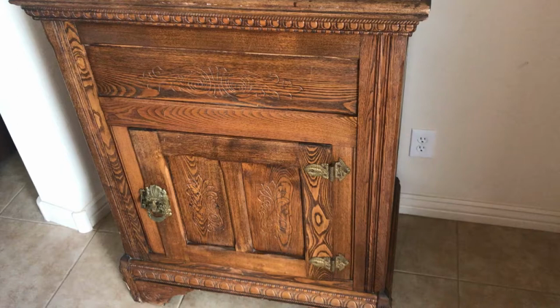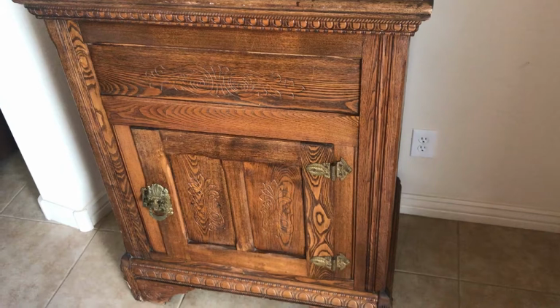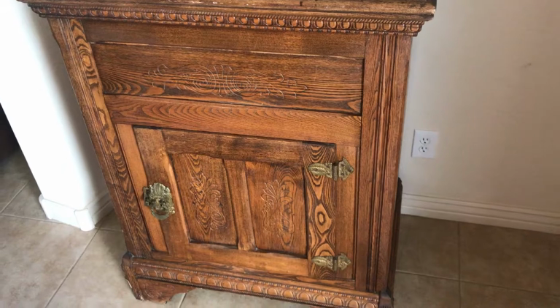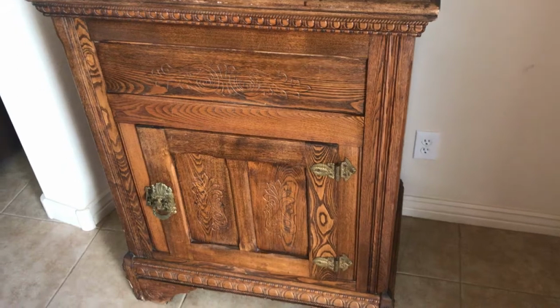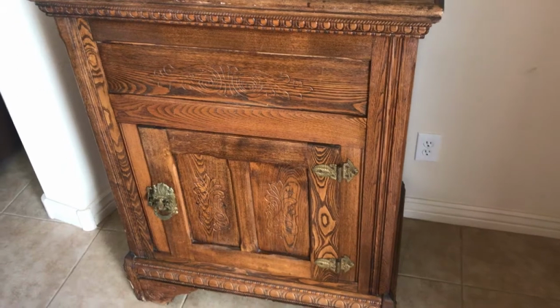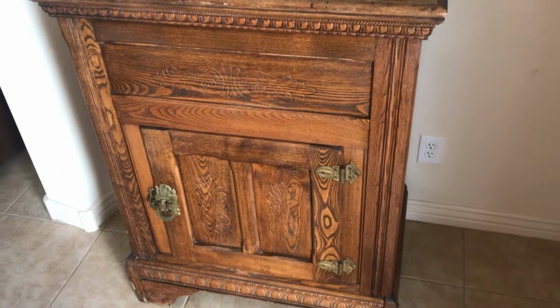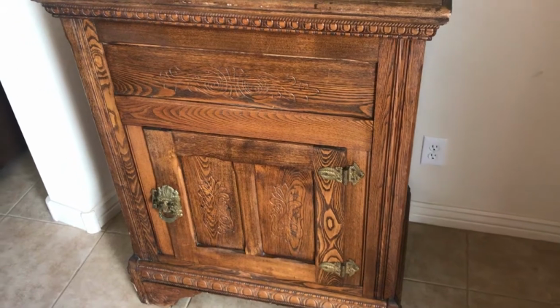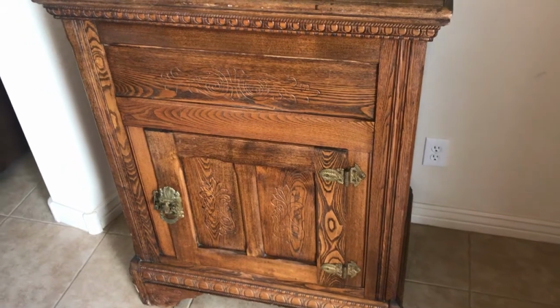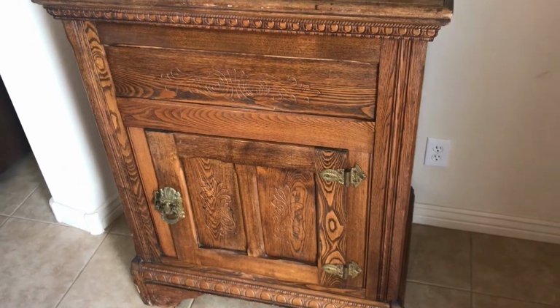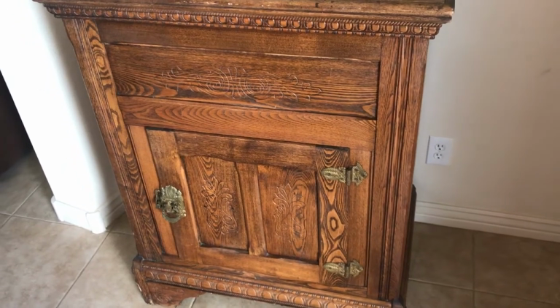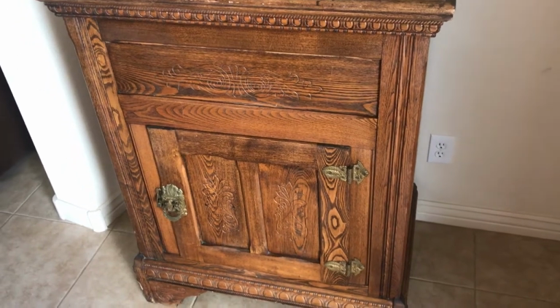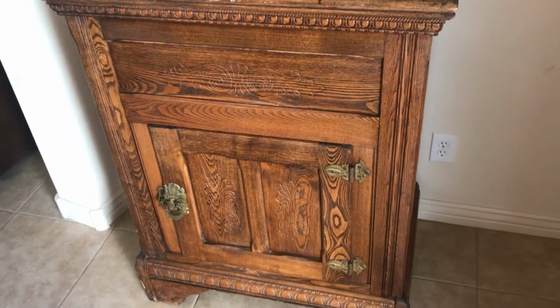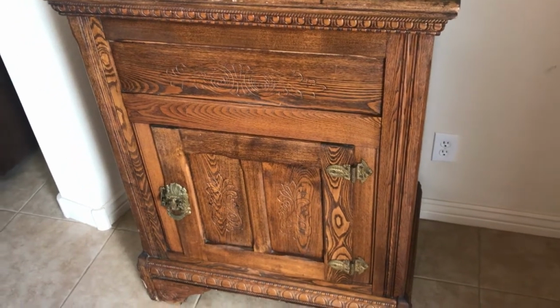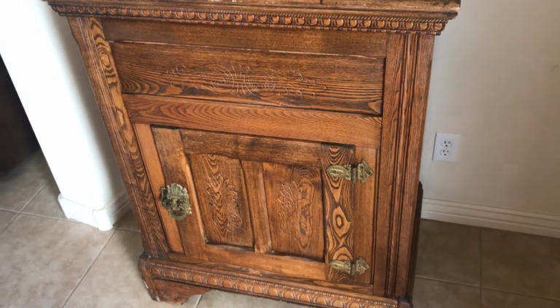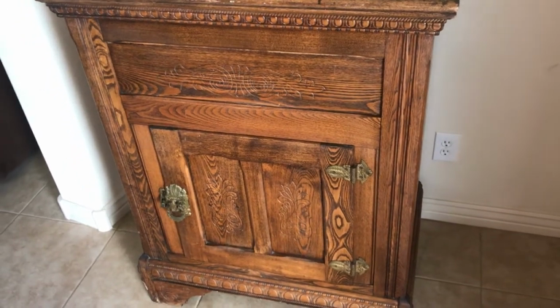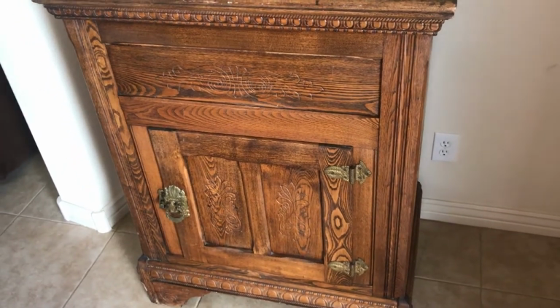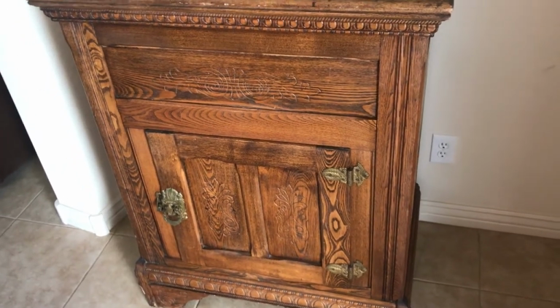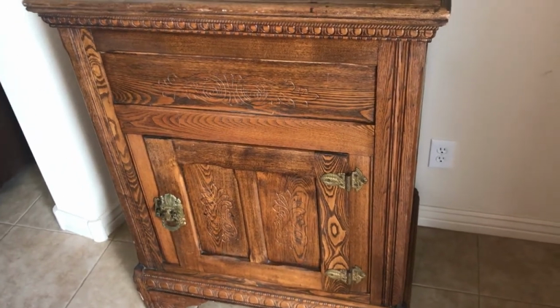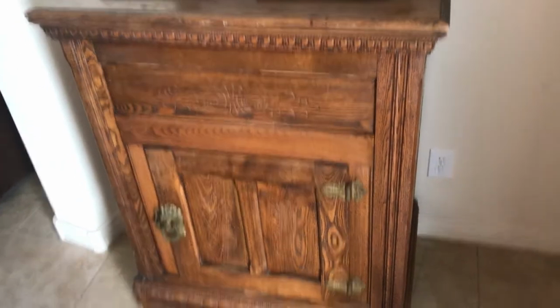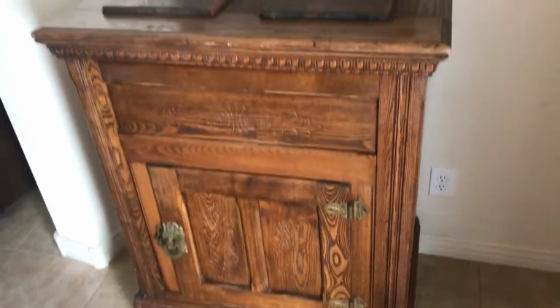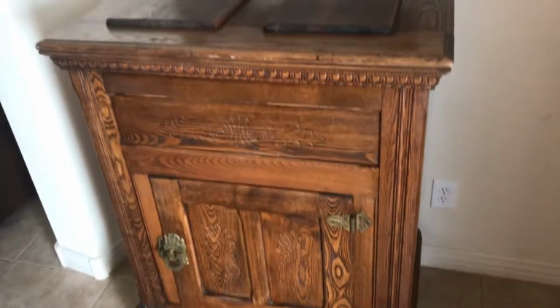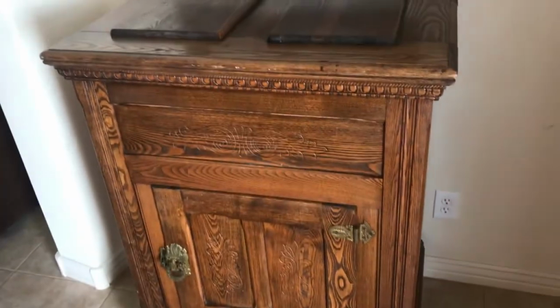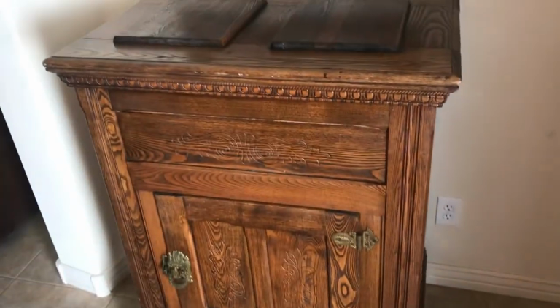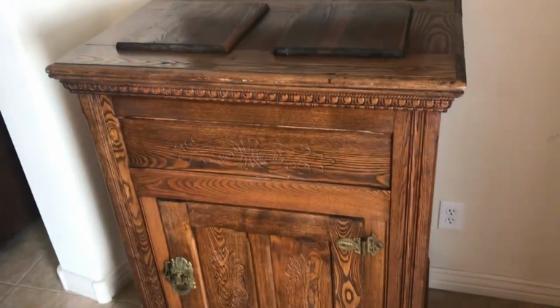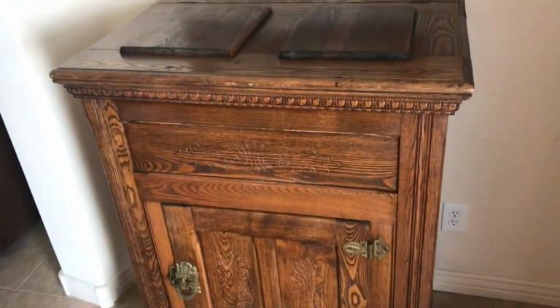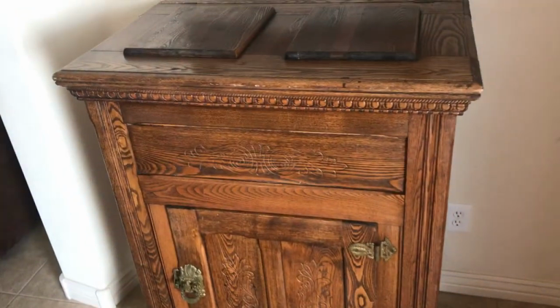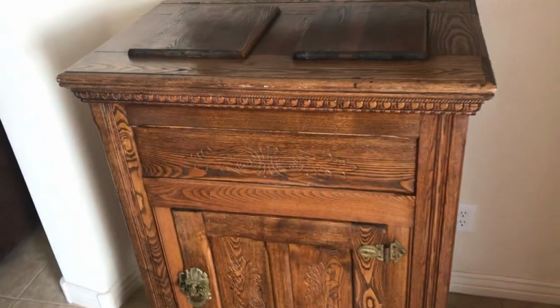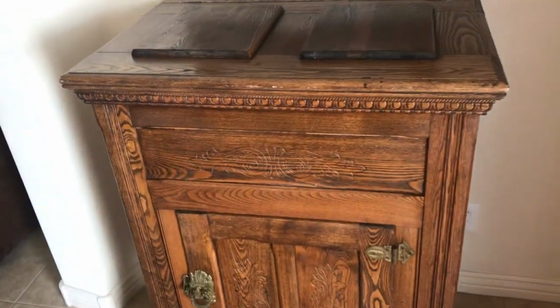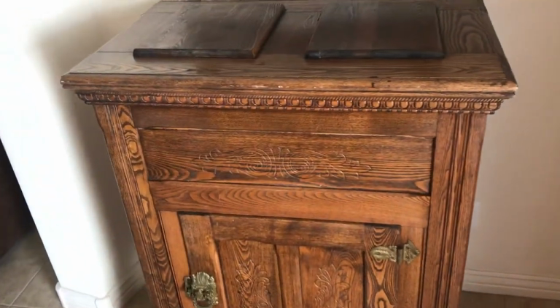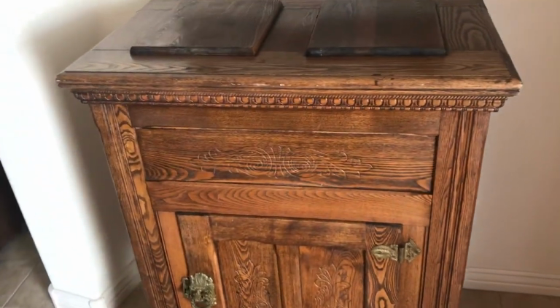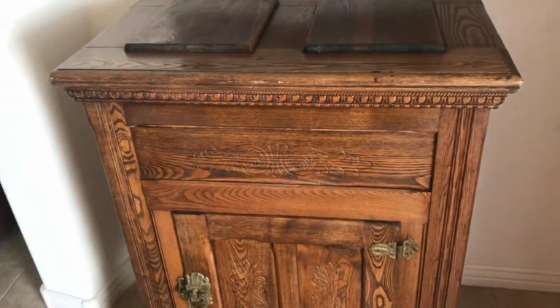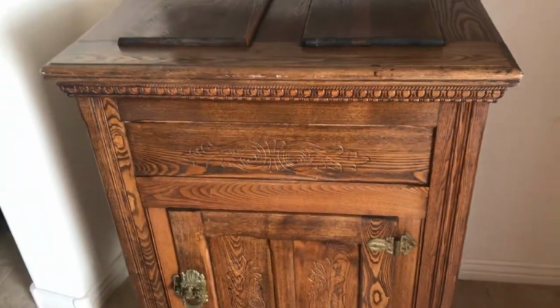Hey guys, this is Mike, the HVAC Reefer Guy, and I'm coming to you from my home in Phoenix, Arizona.